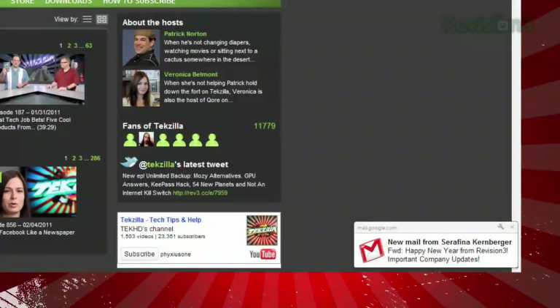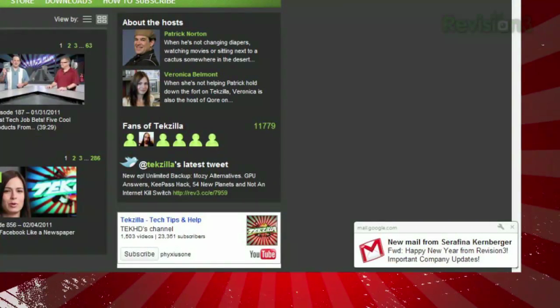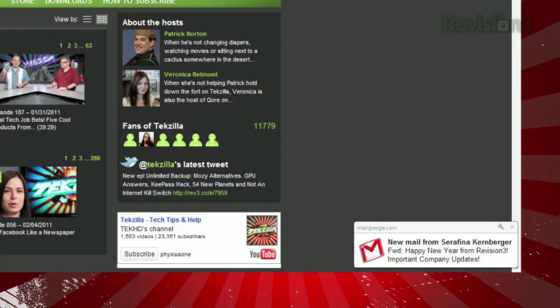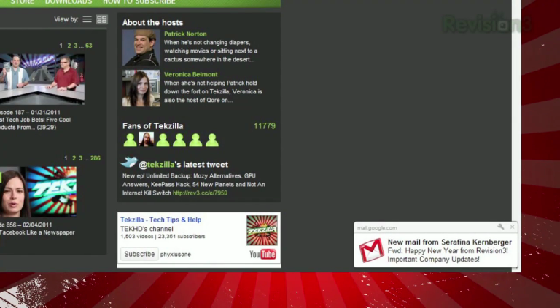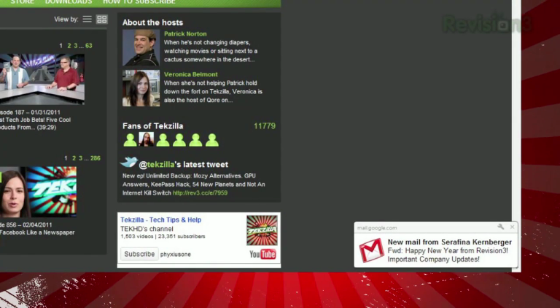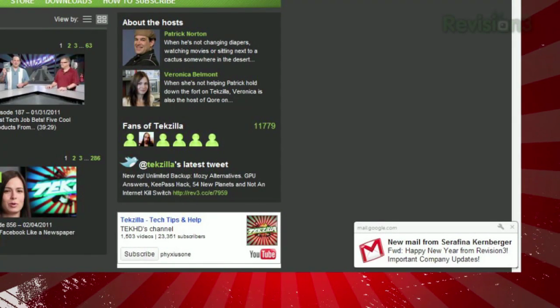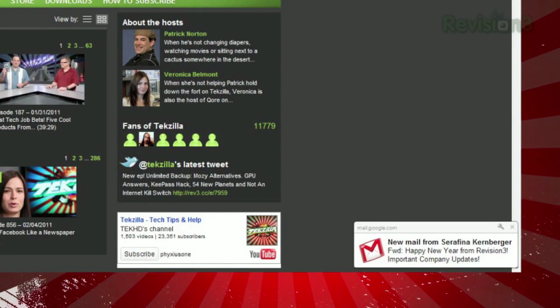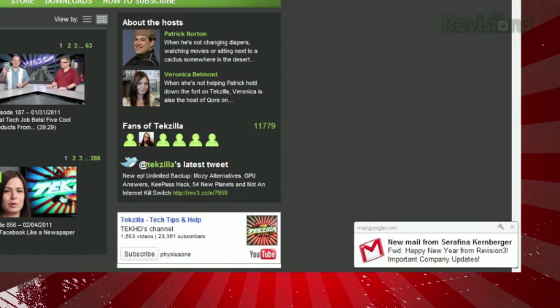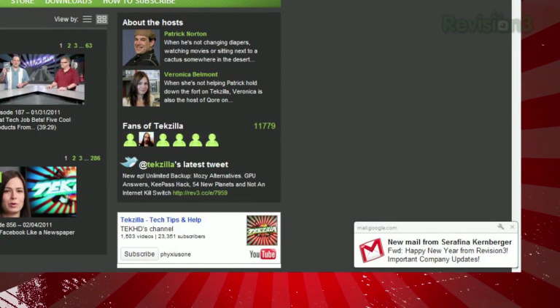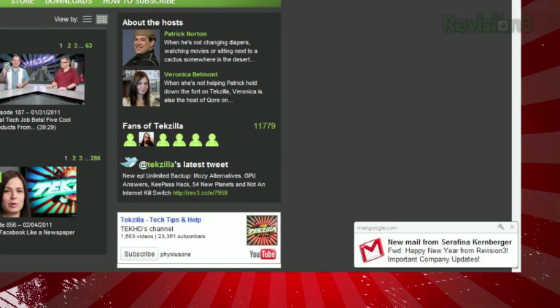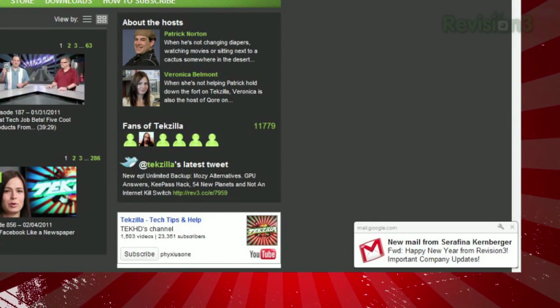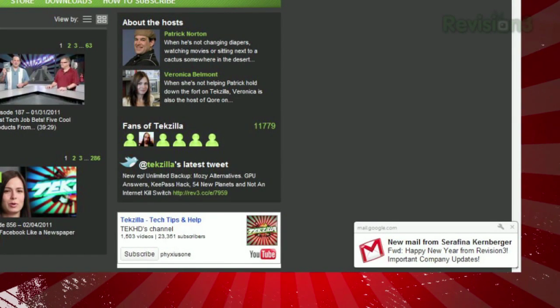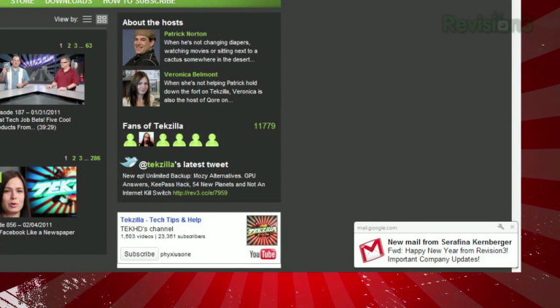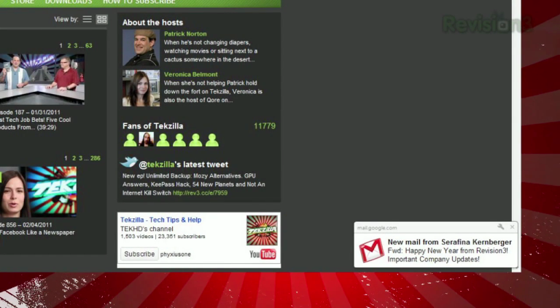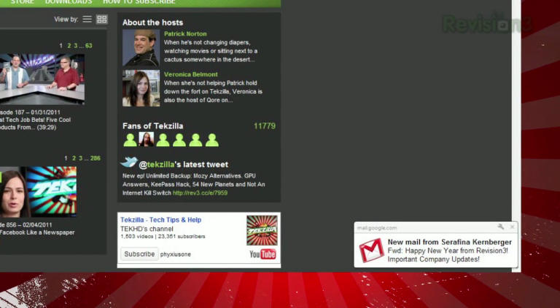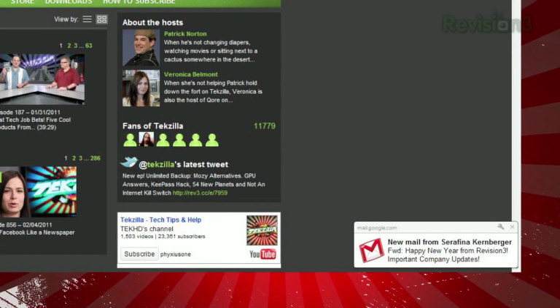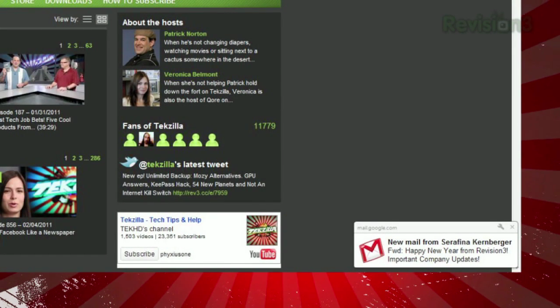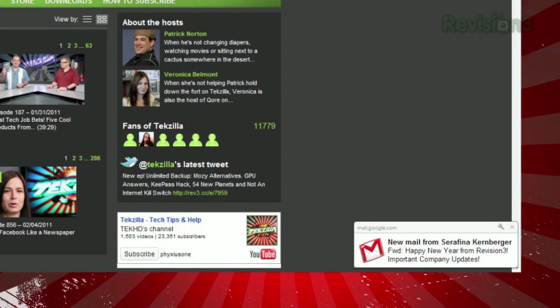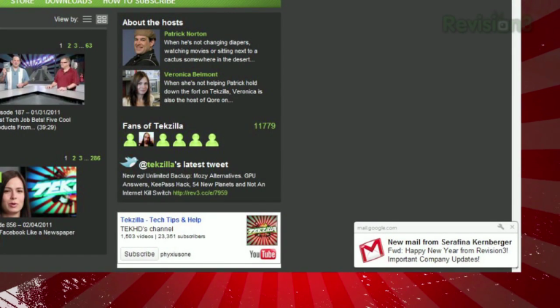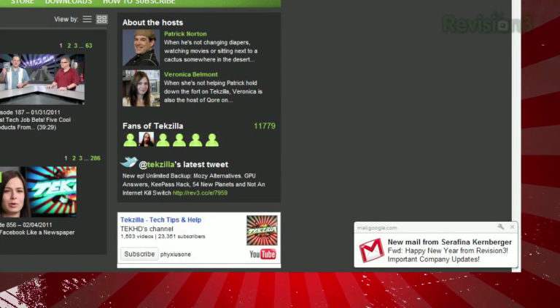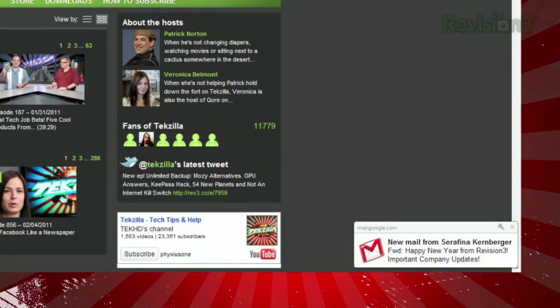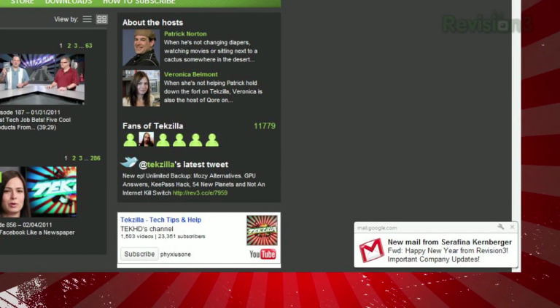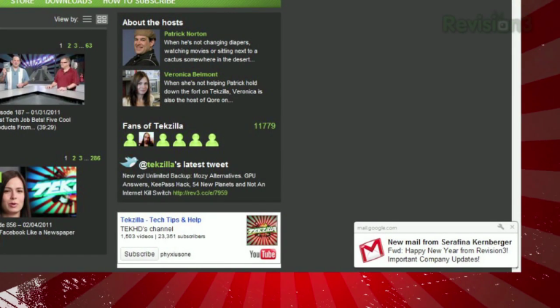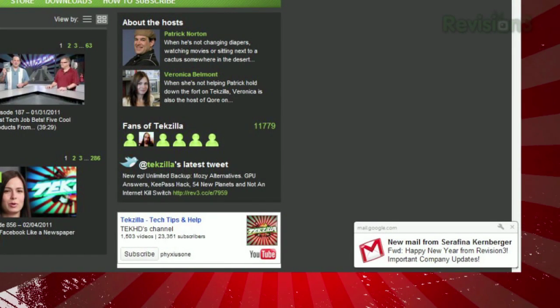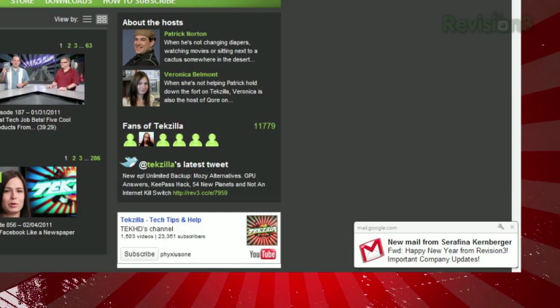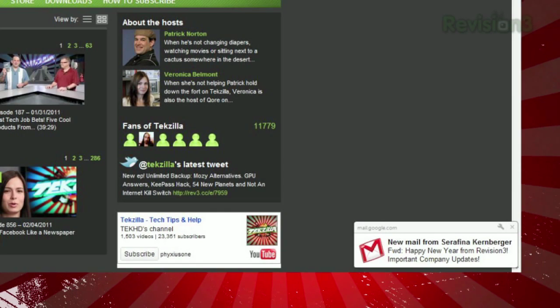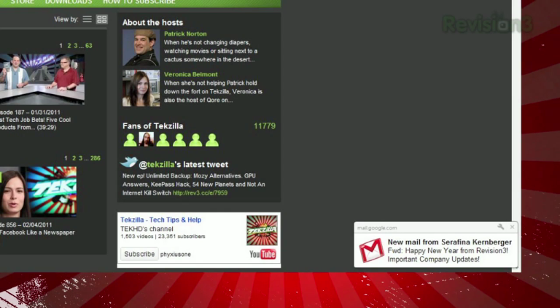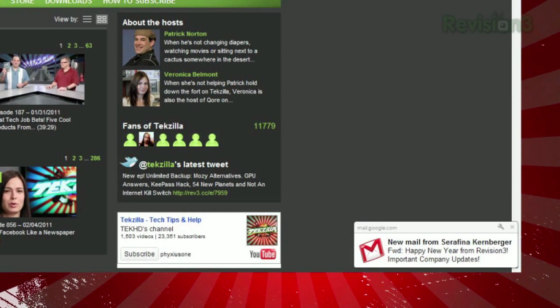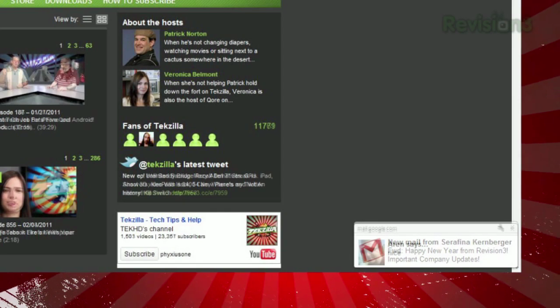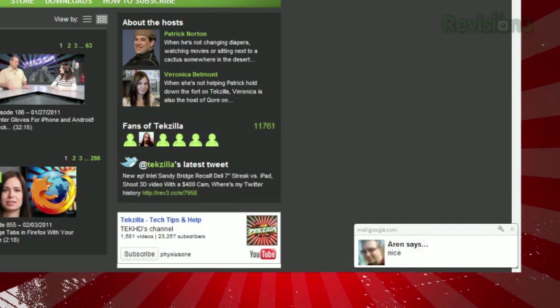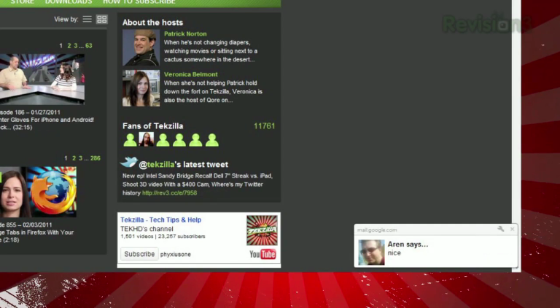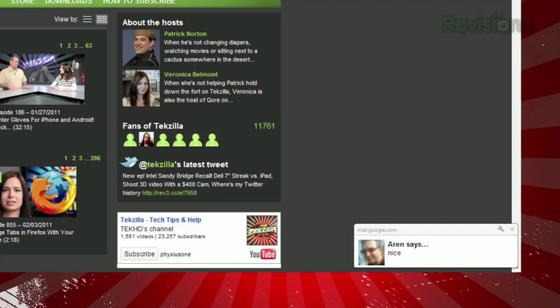Then, next time you get a Gchat message or an email, you'll see a little pop-up with the first line or two of the email or IM.